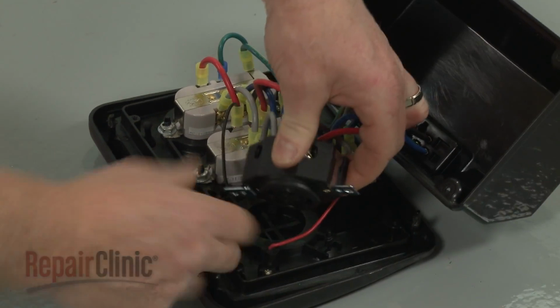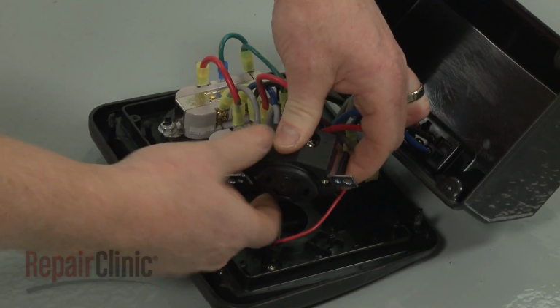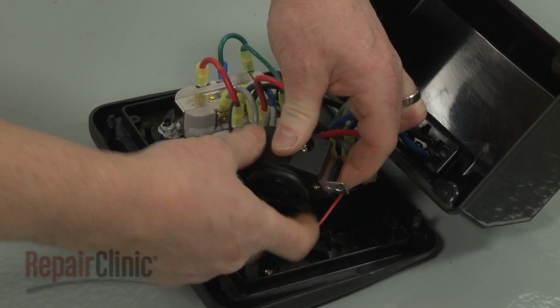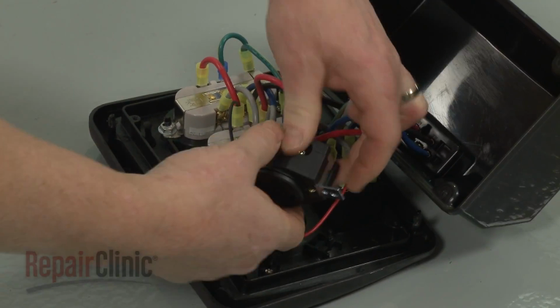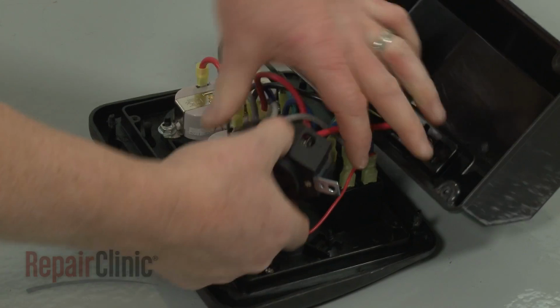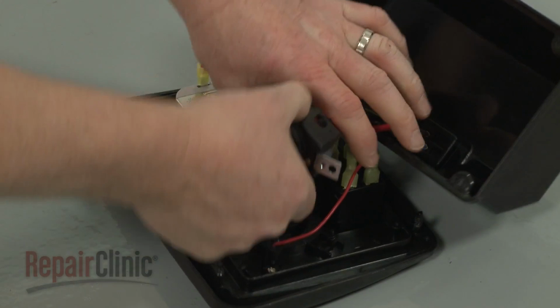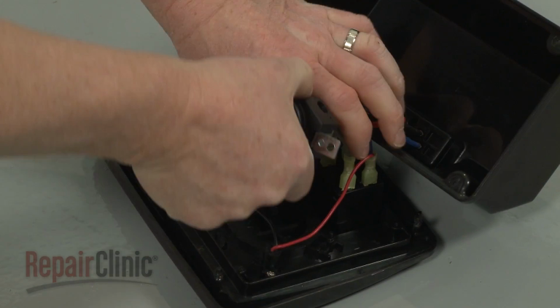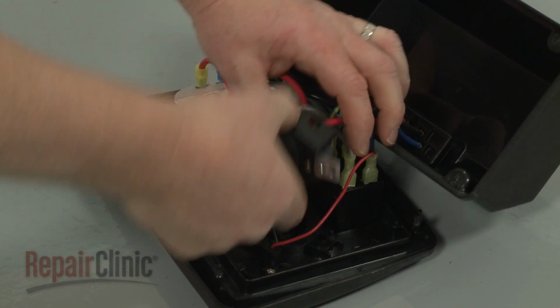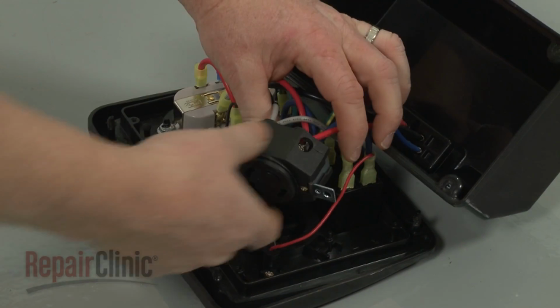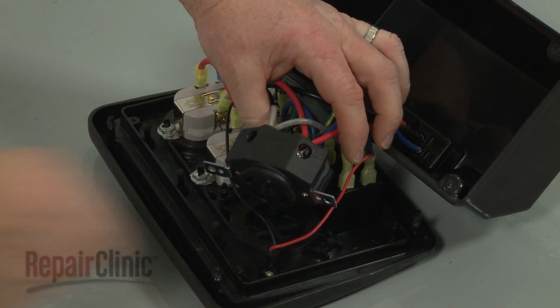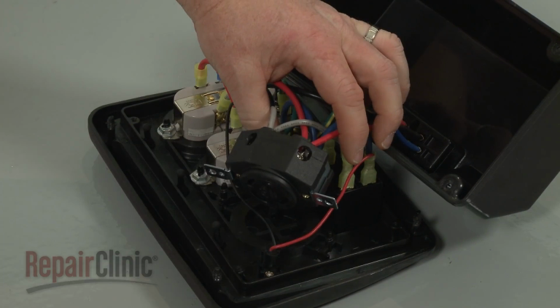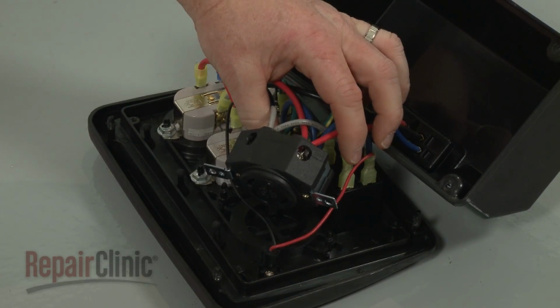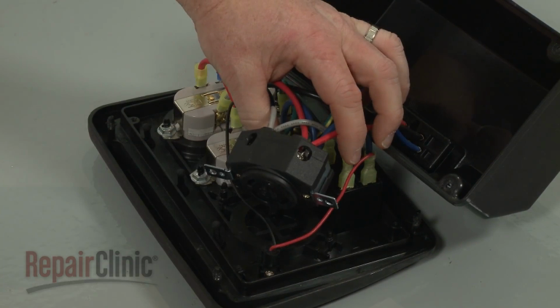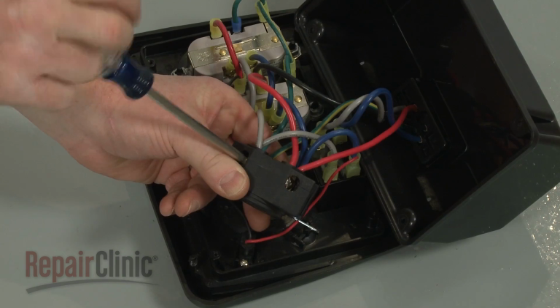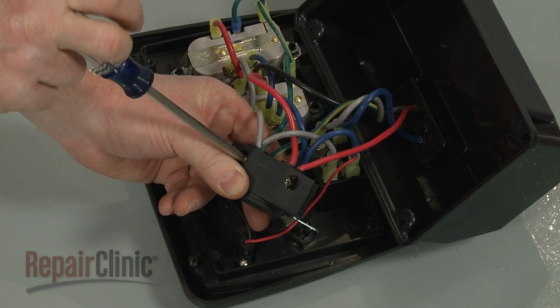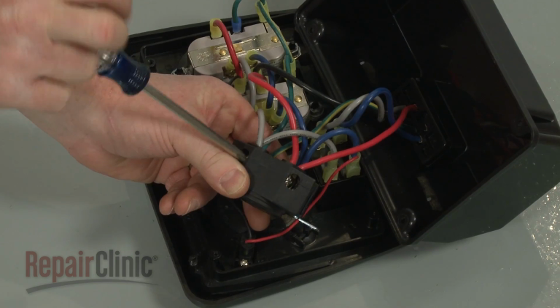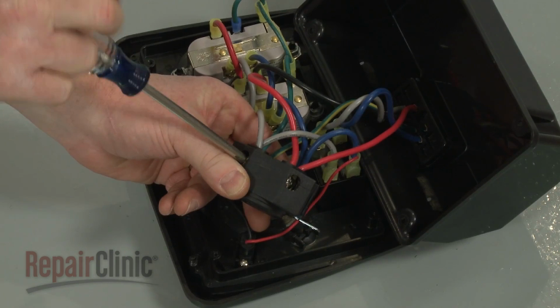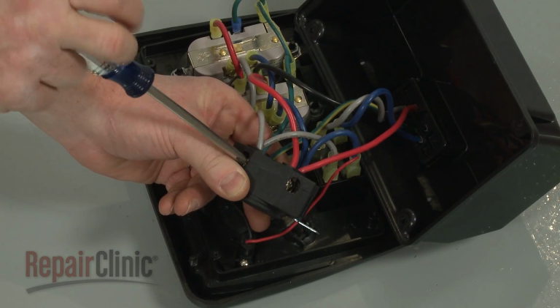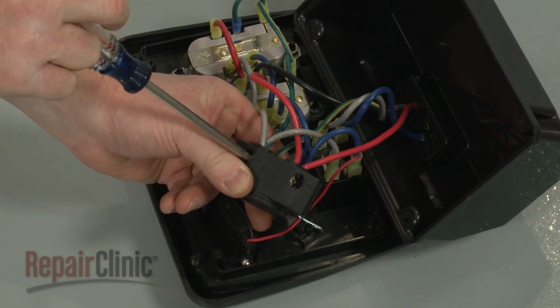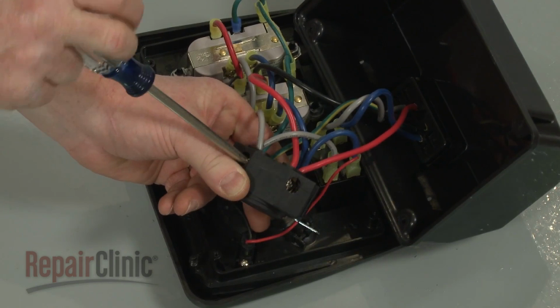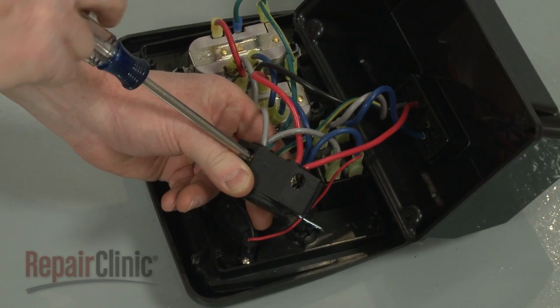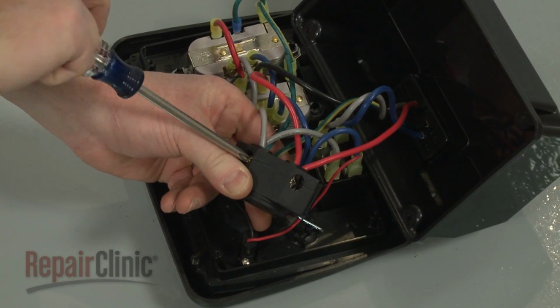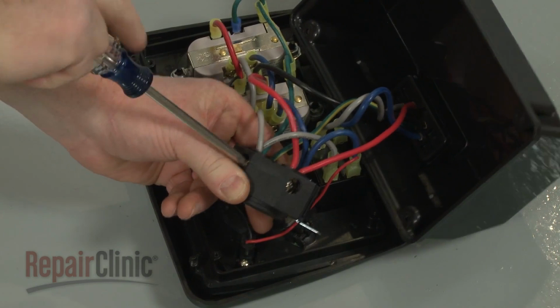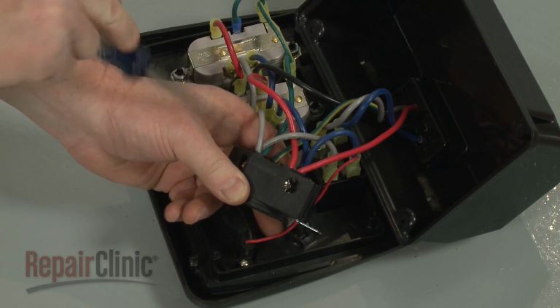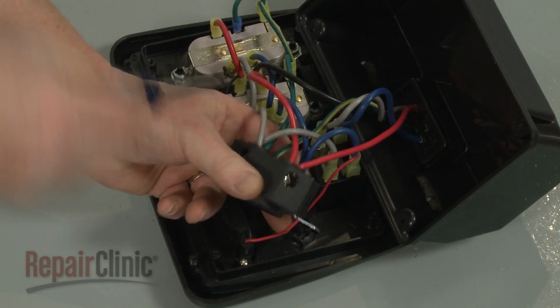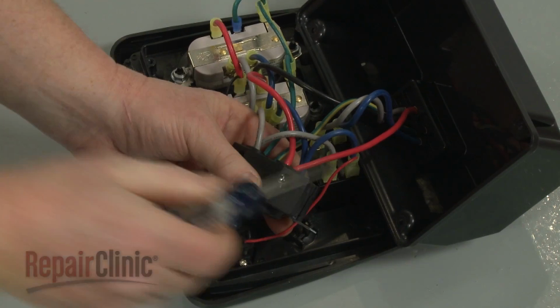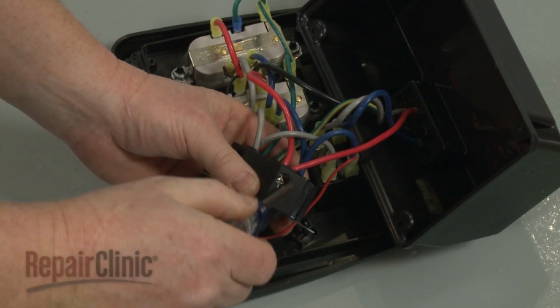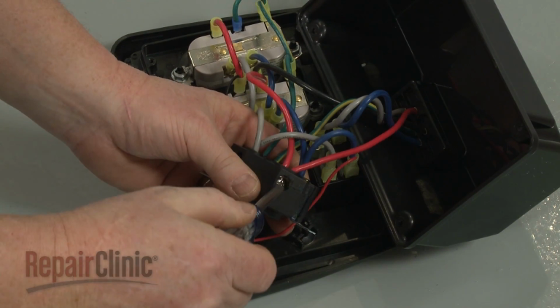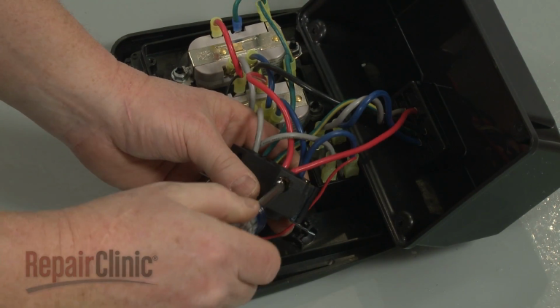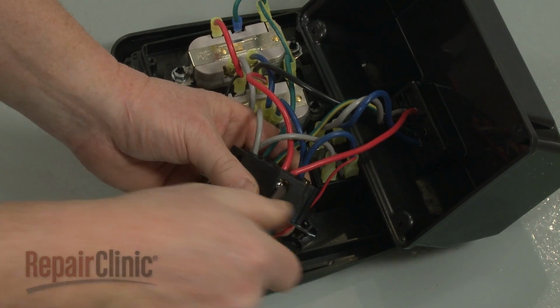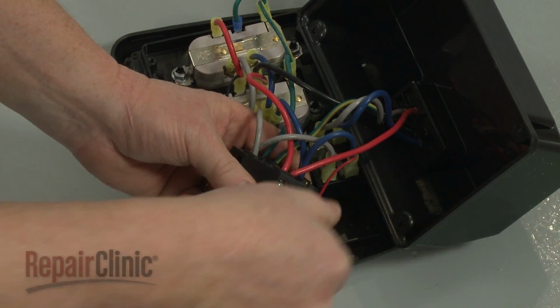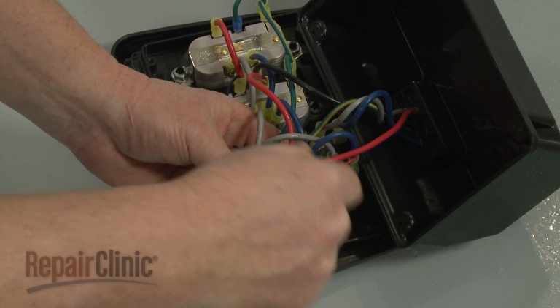Note the orientation of the wires, then loosen the screws to release the wires from the old receptacle.